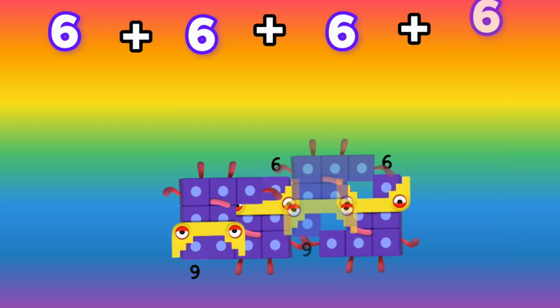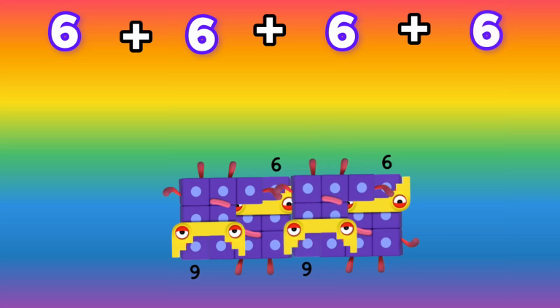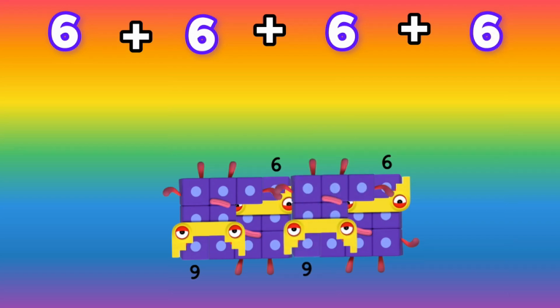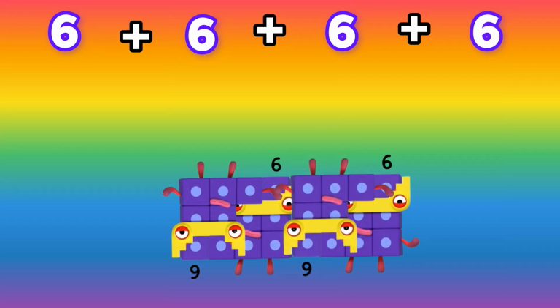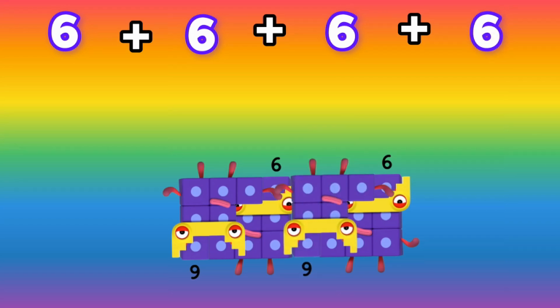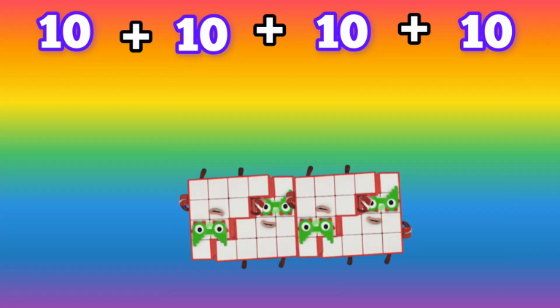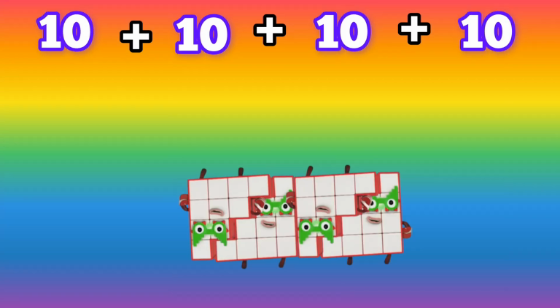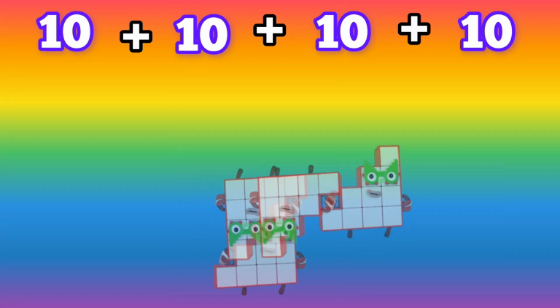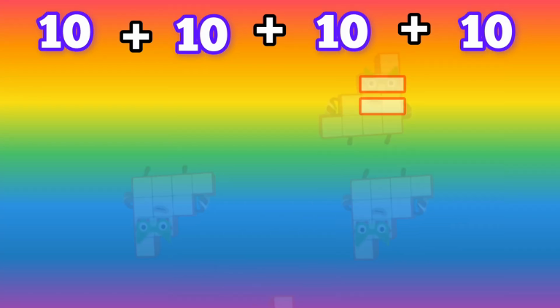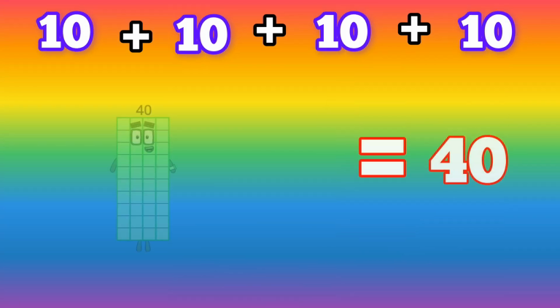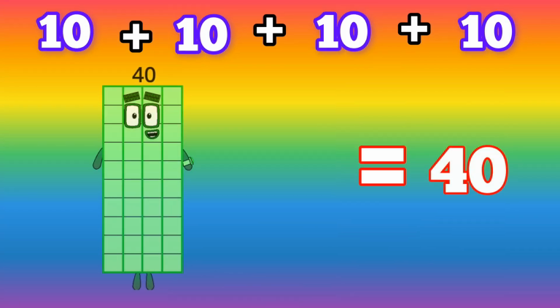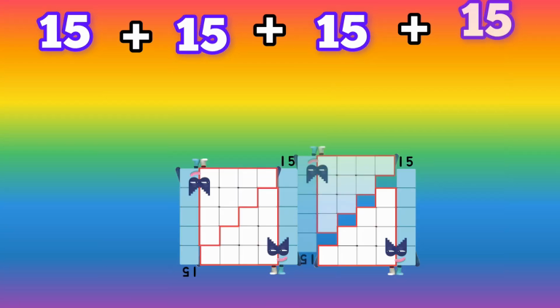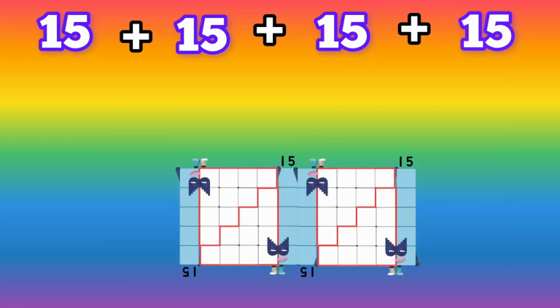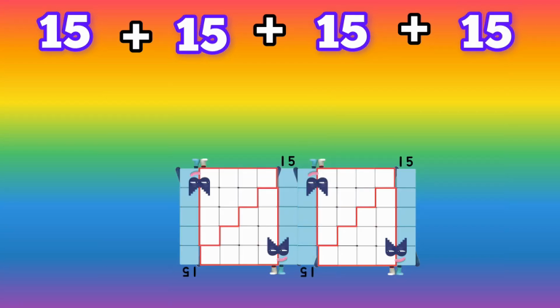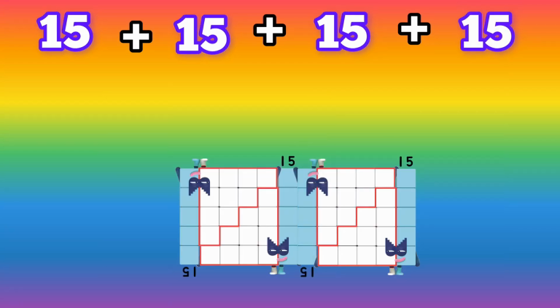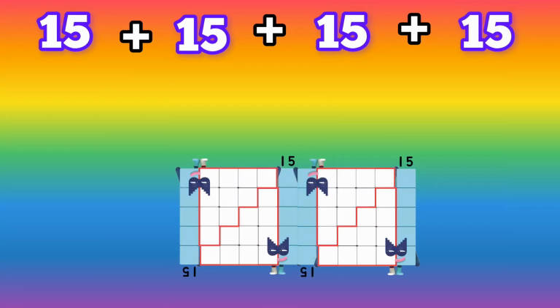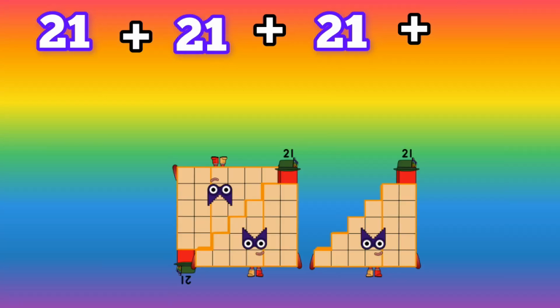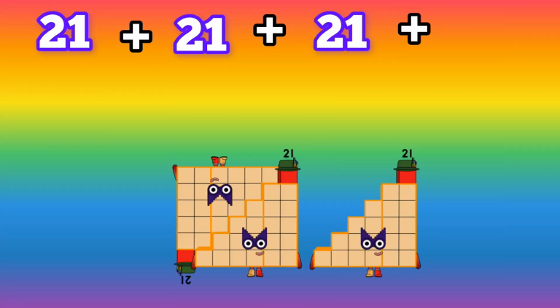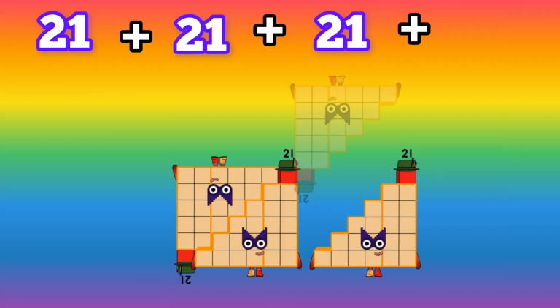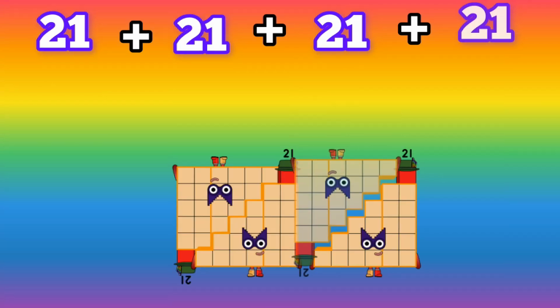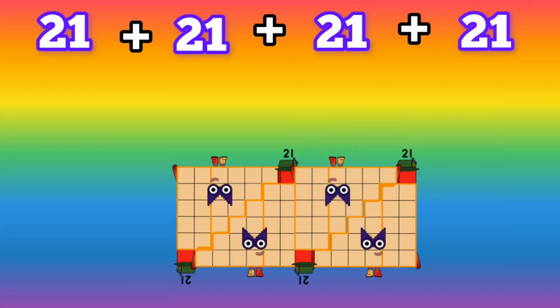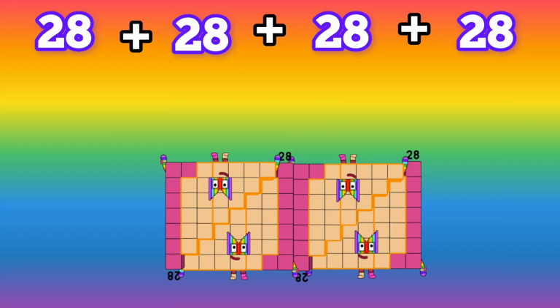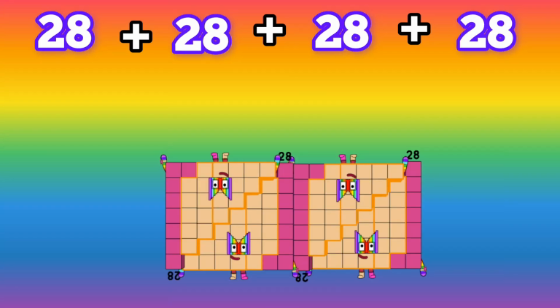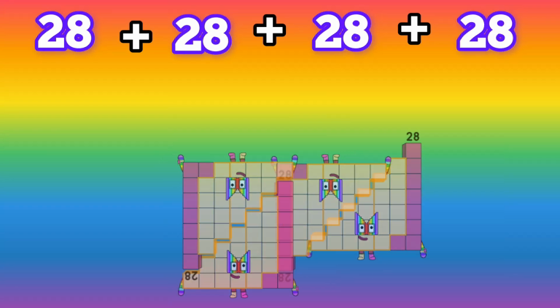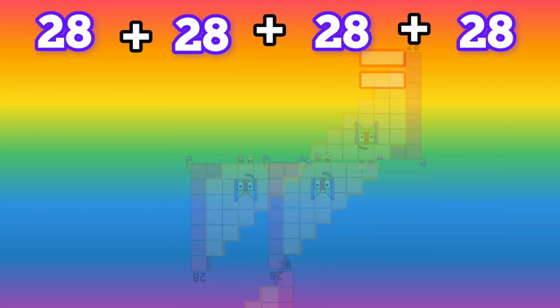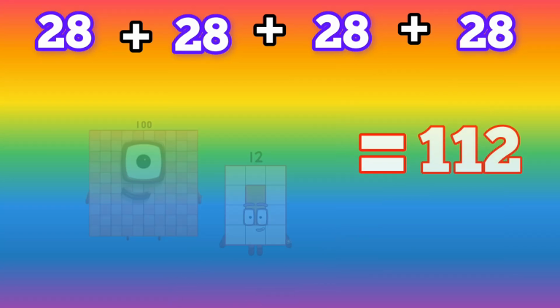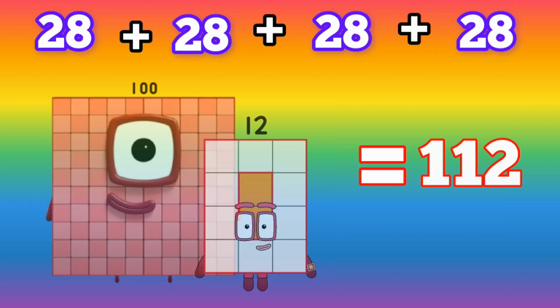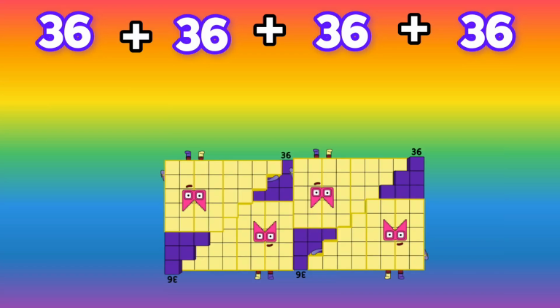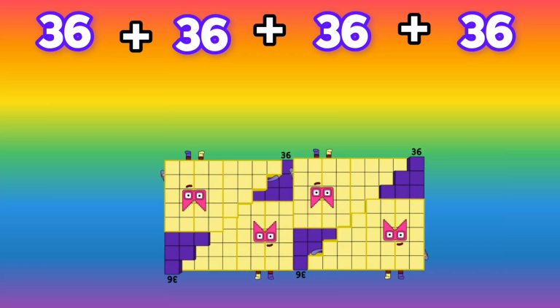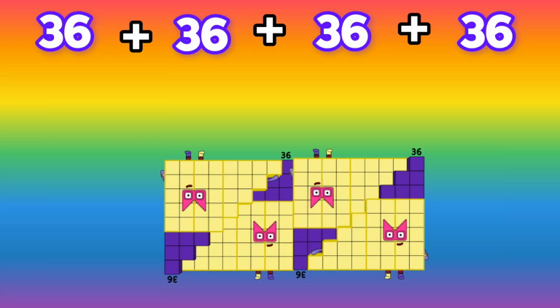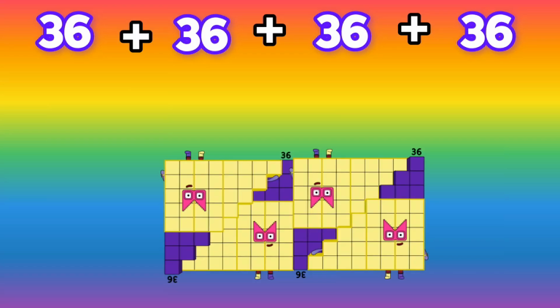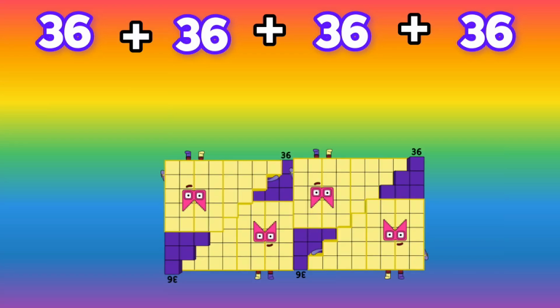Let's add number blocks for step square numbers. Are you ready? Let's start the video.